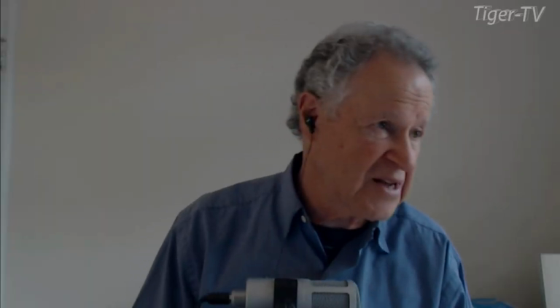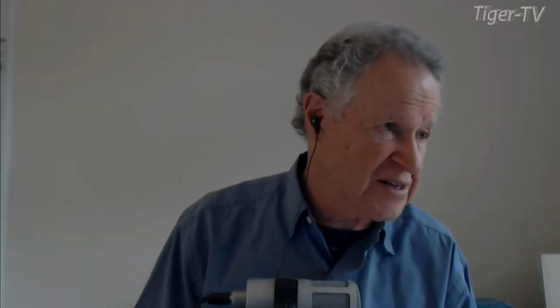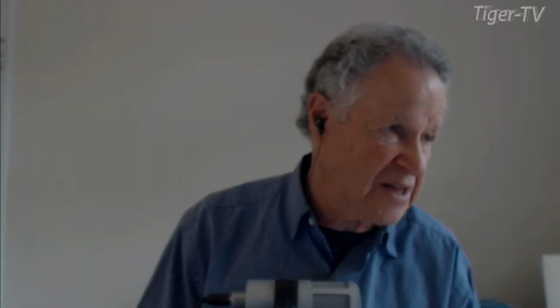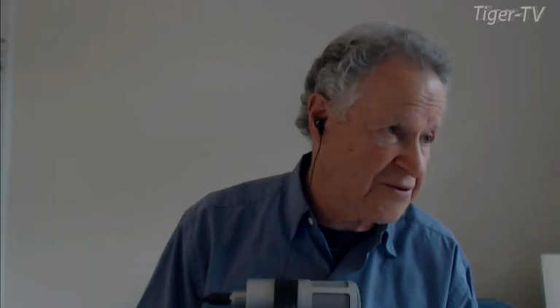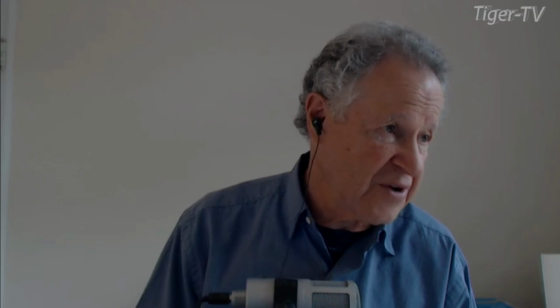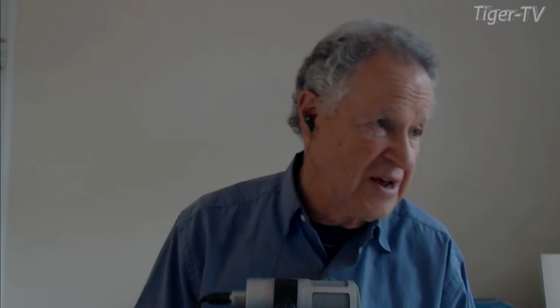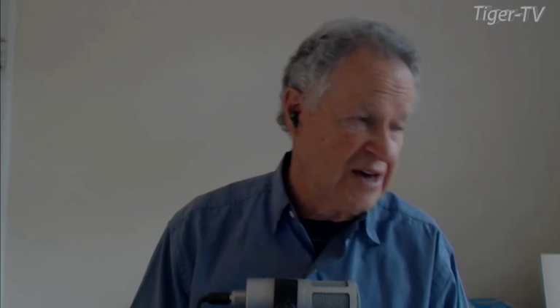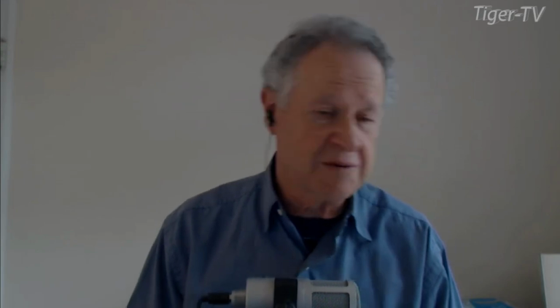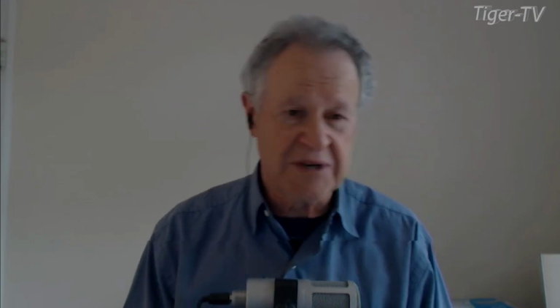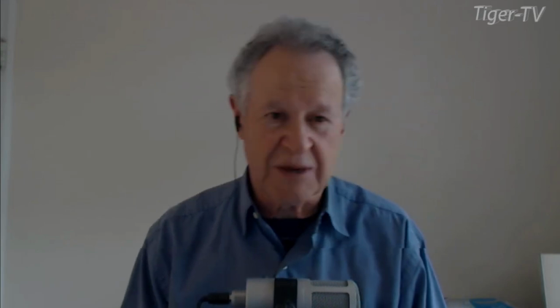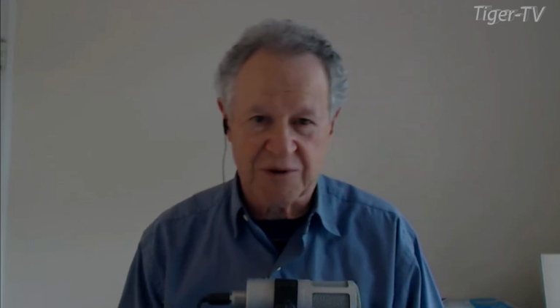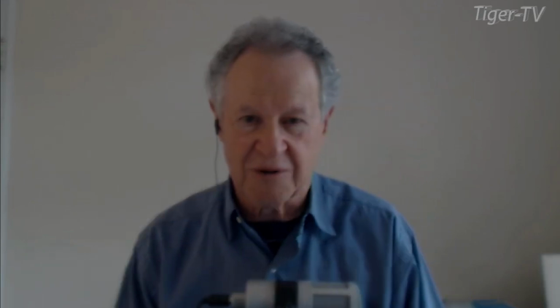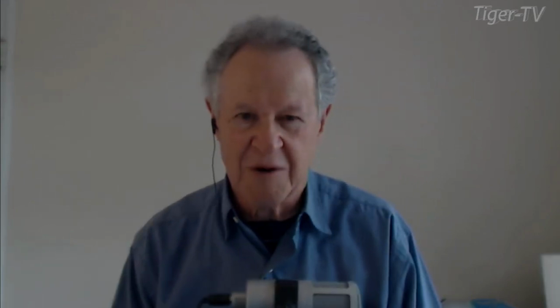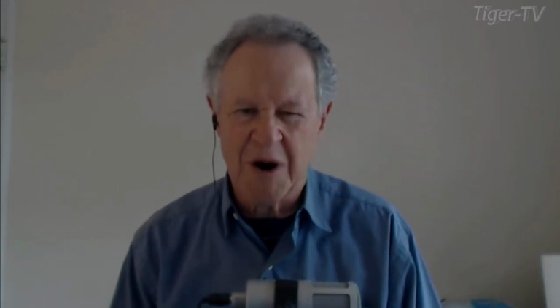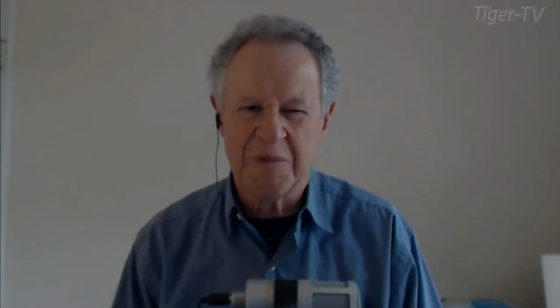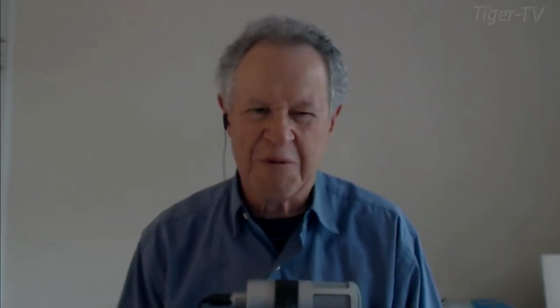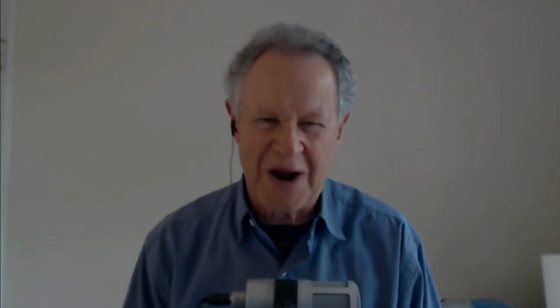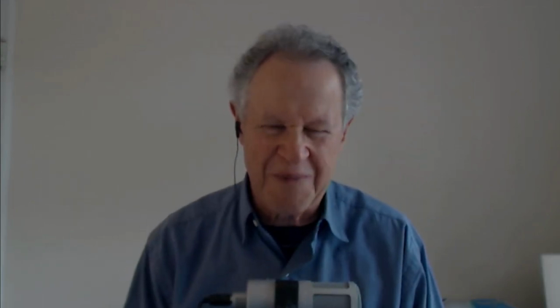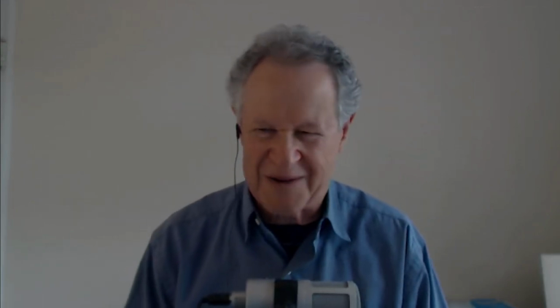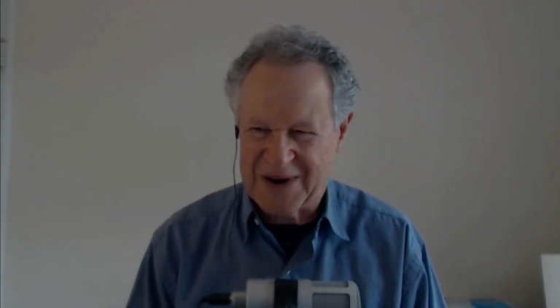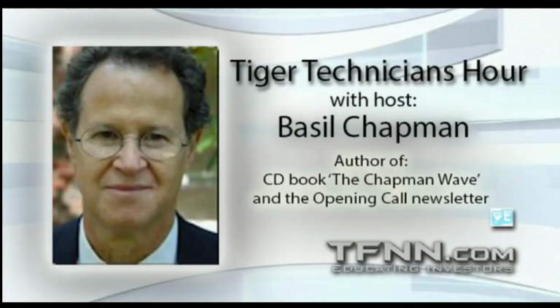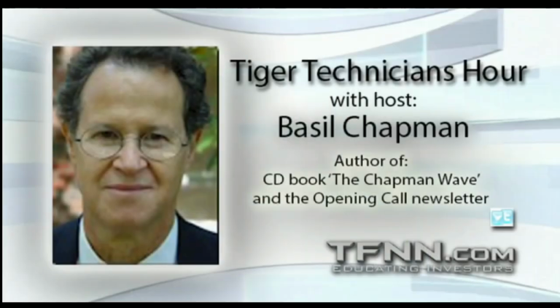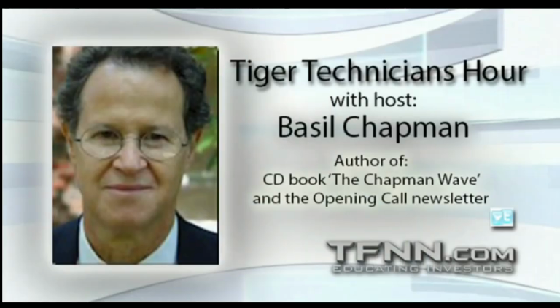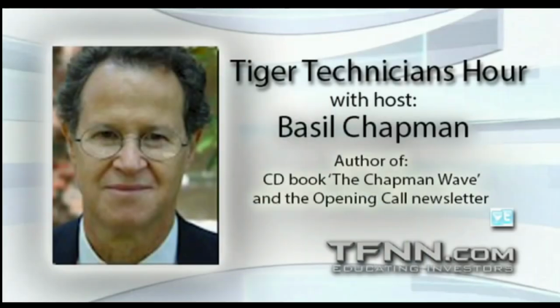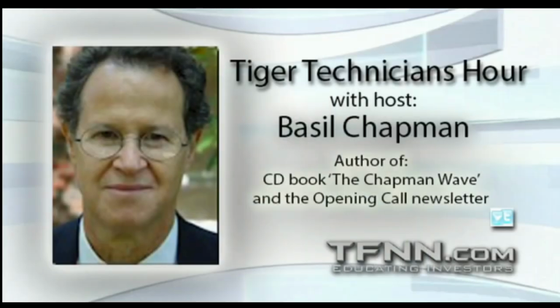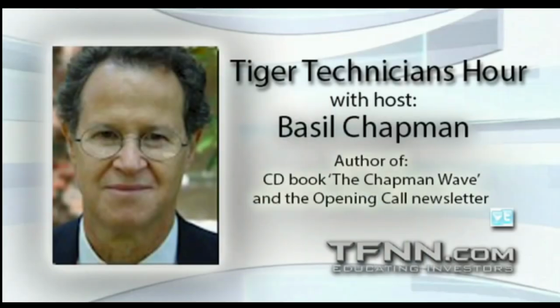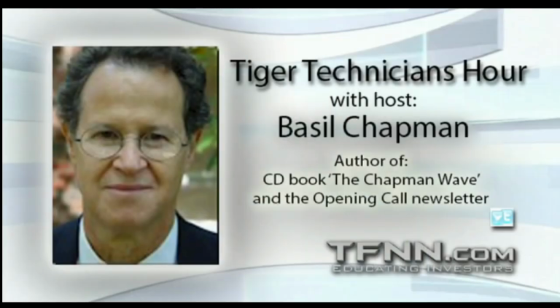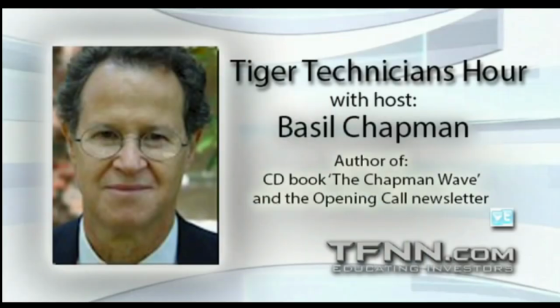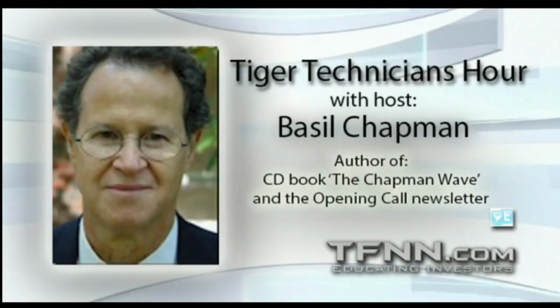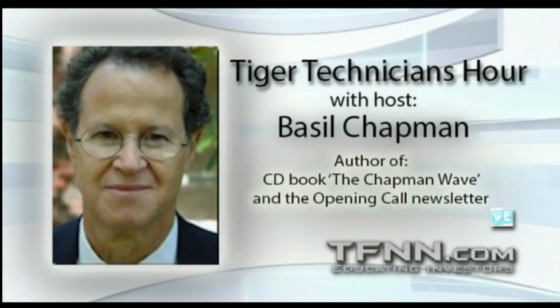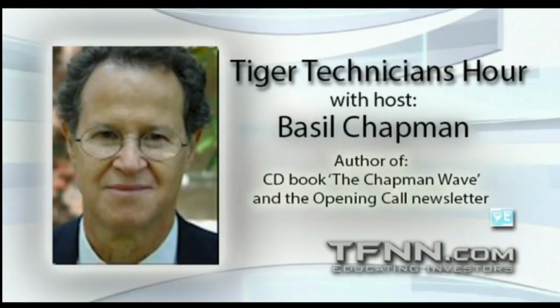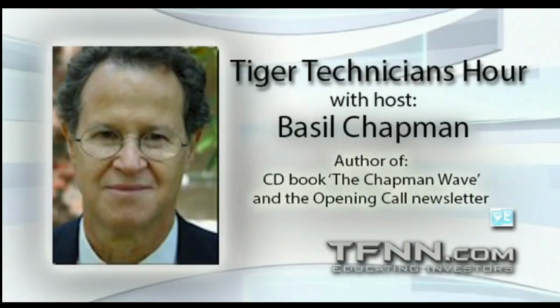Dow's down three, S&P's up two. I'll be right back. Basil Chapman, Tiger Technician Hour.